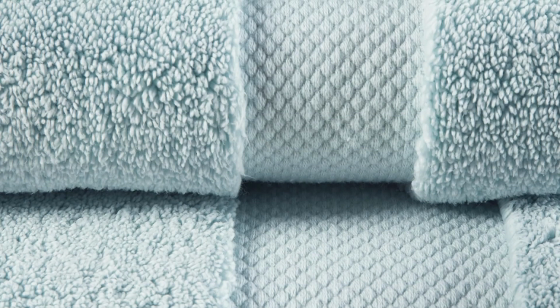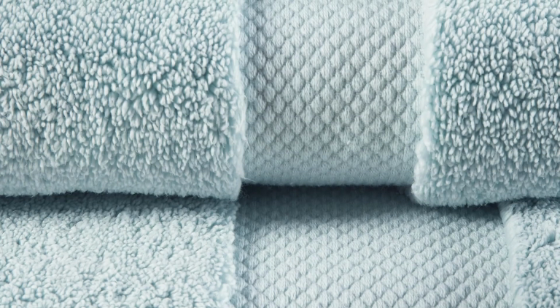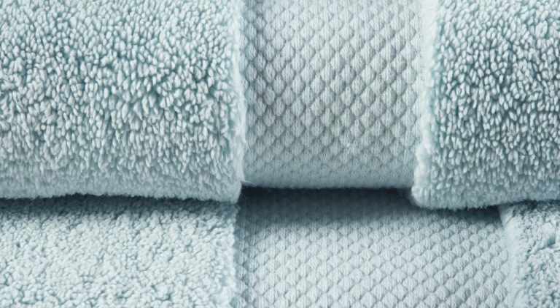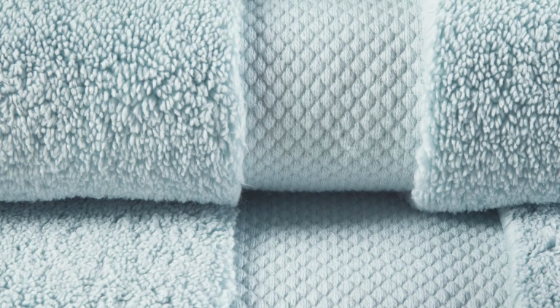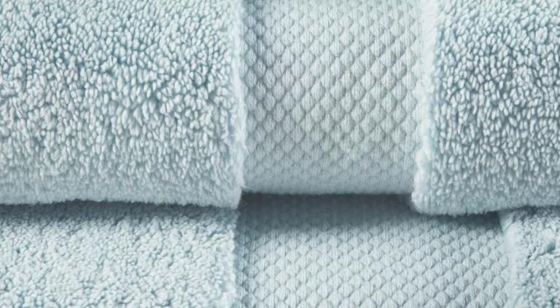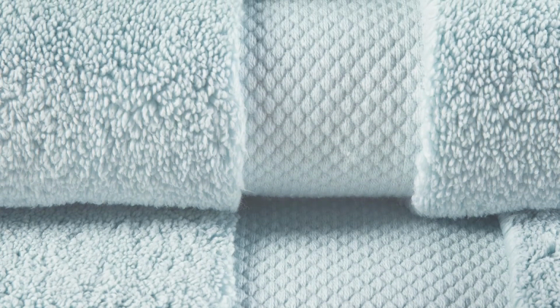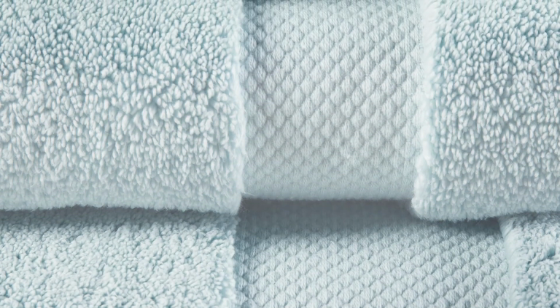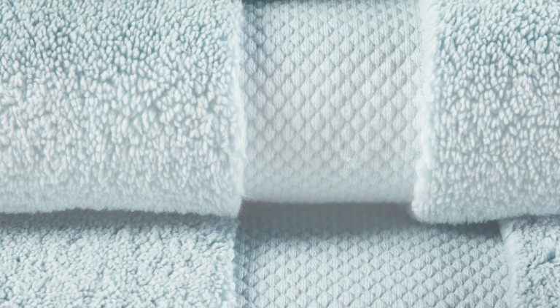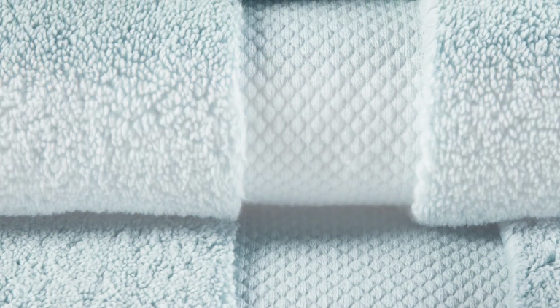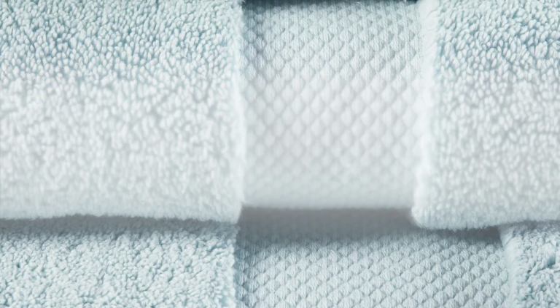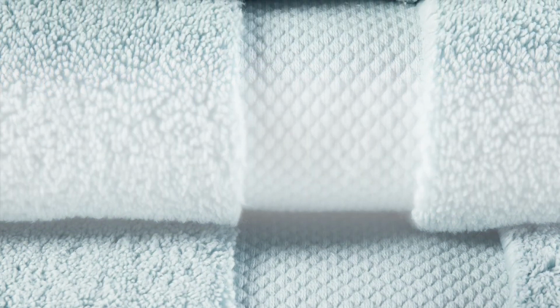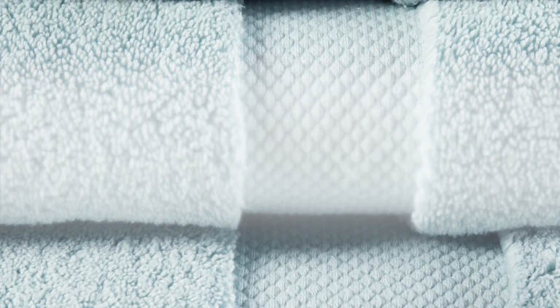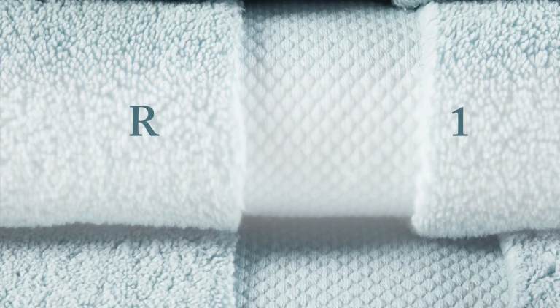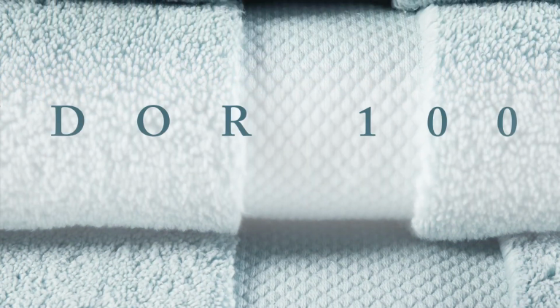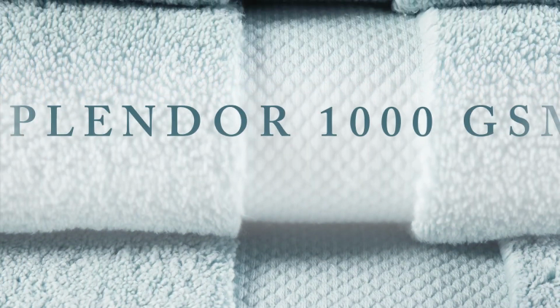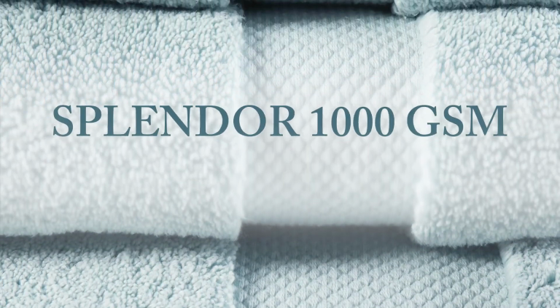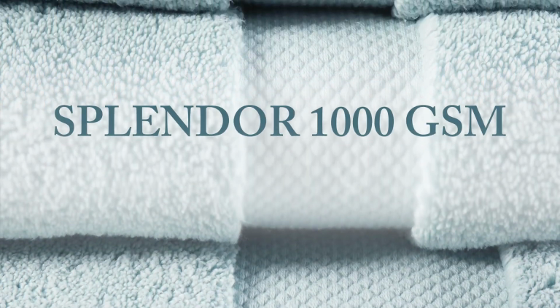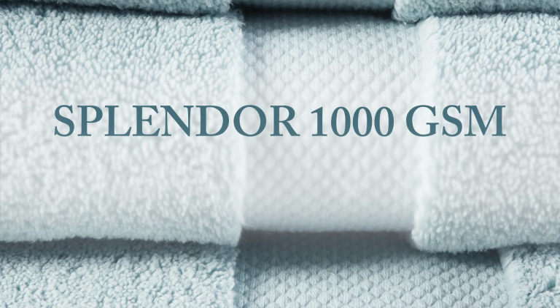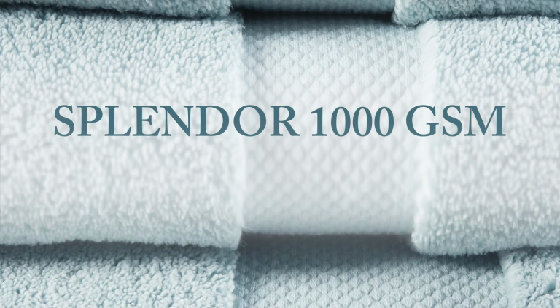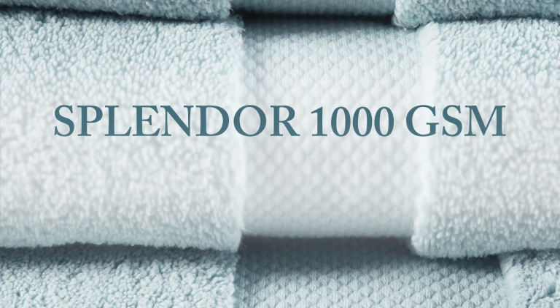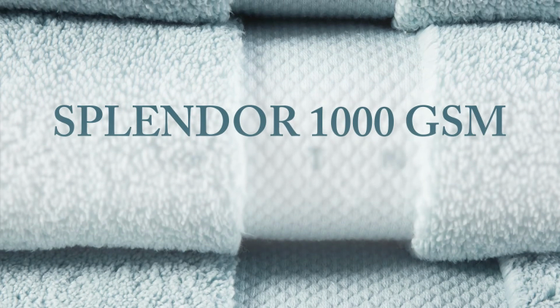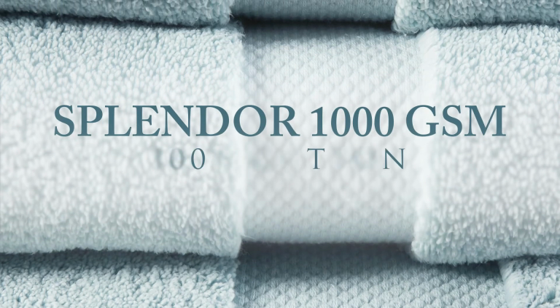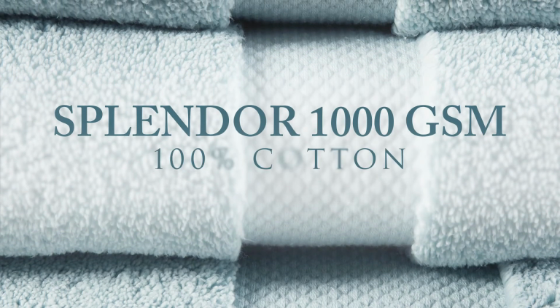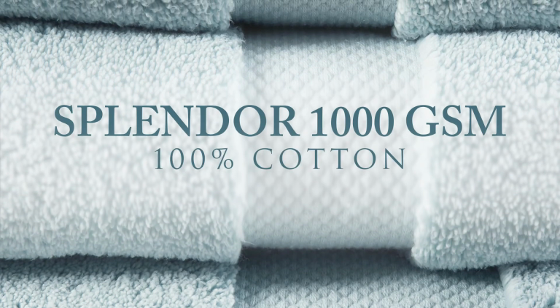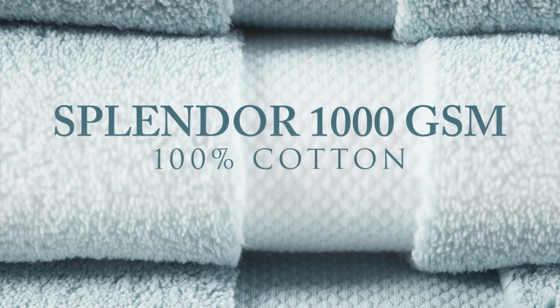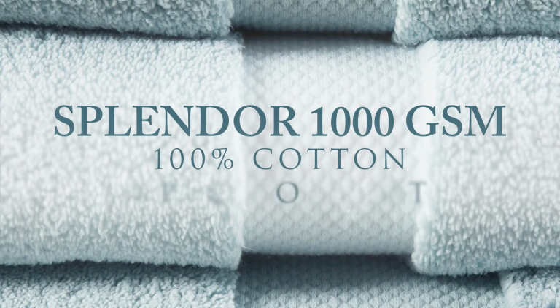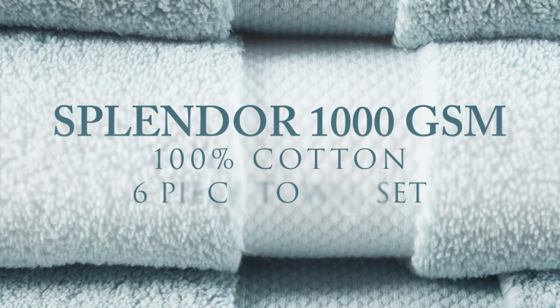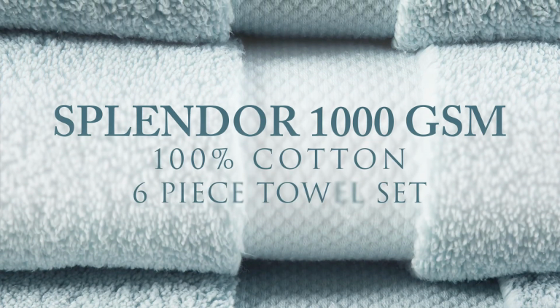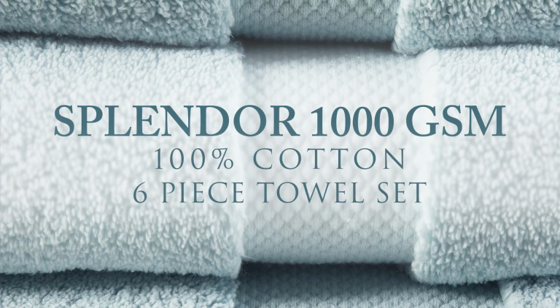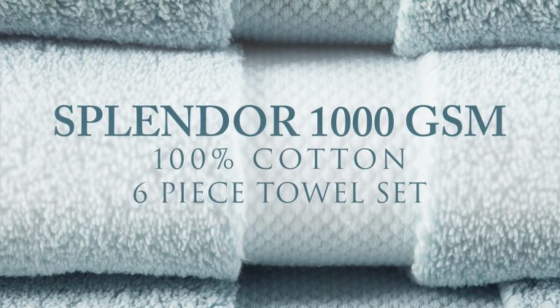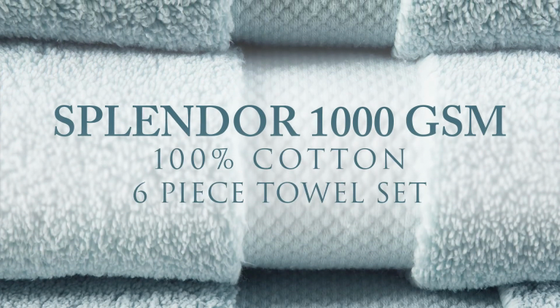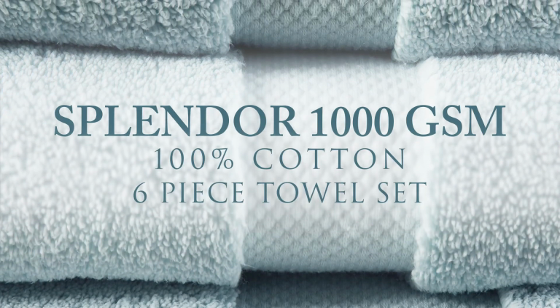Enjoy the softness and quality luxury of the Splendor 1000 GSM 100% Cotton 6-Piece Towel Set.